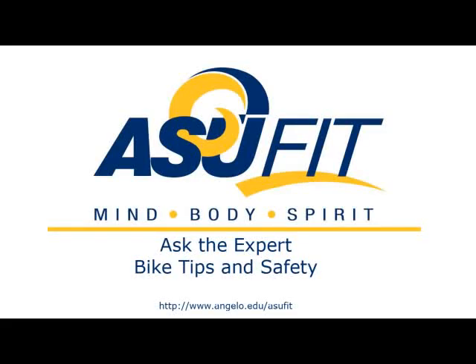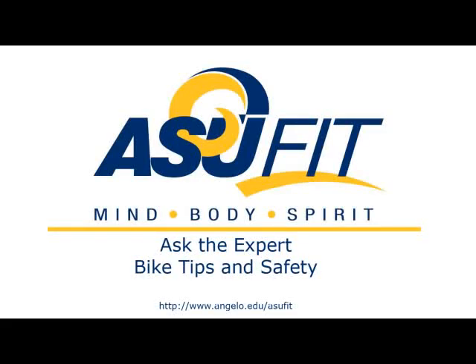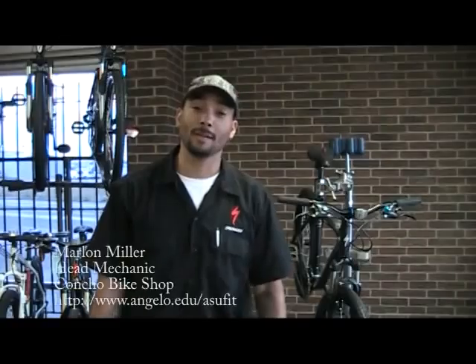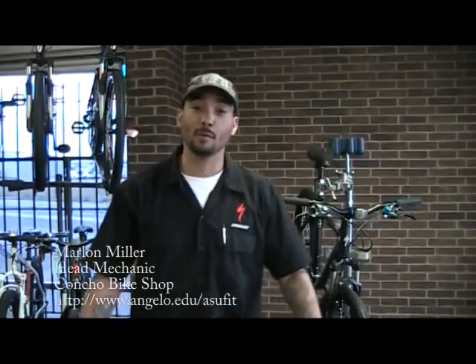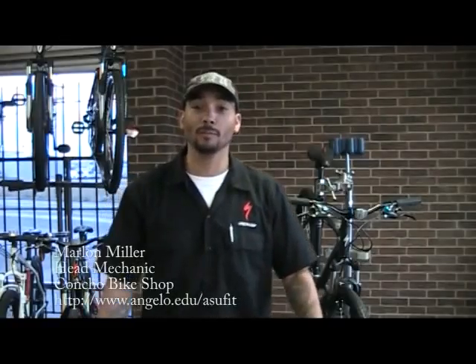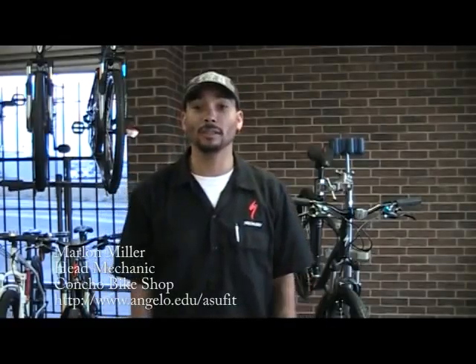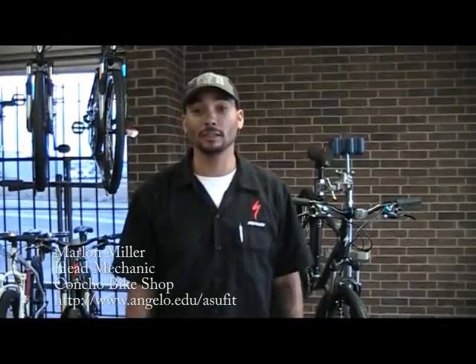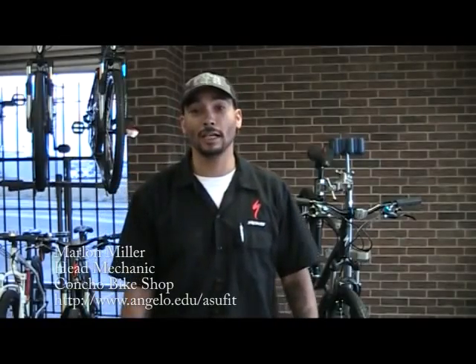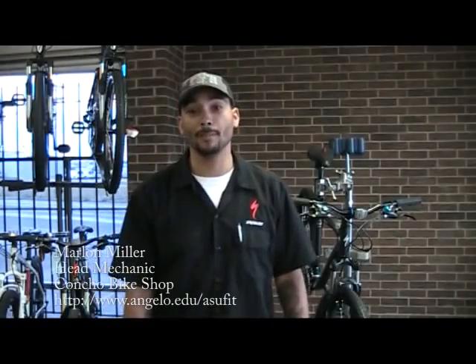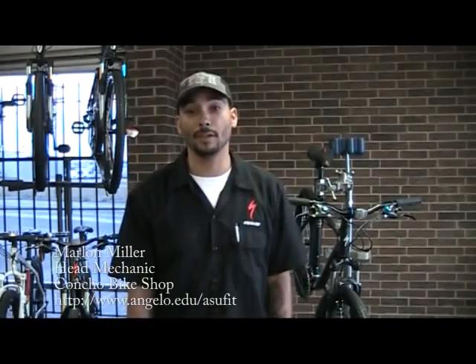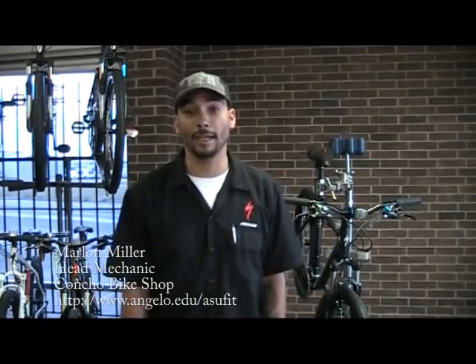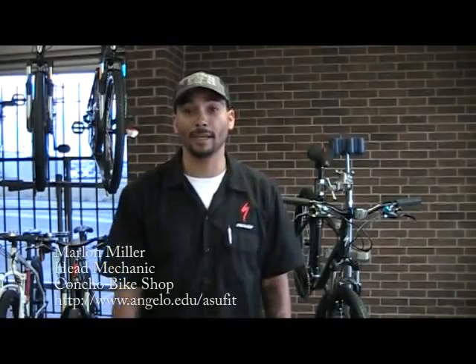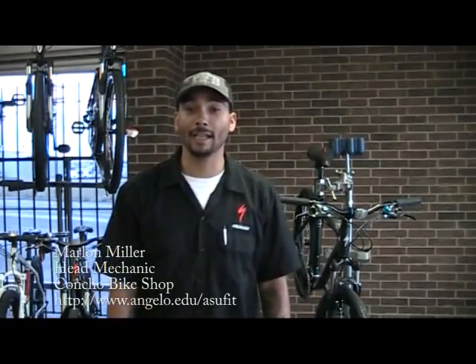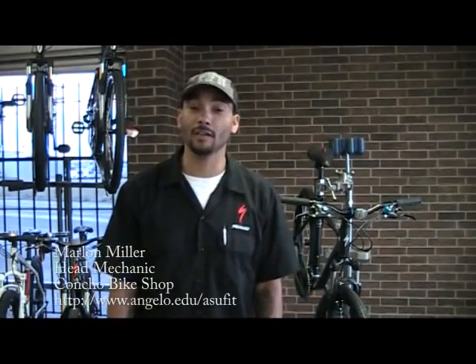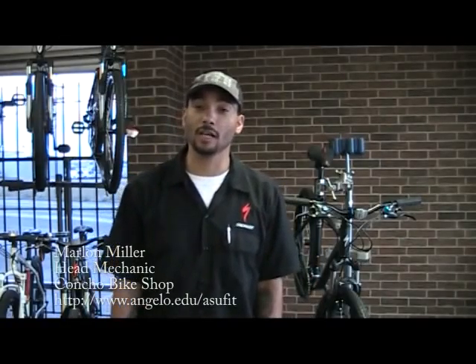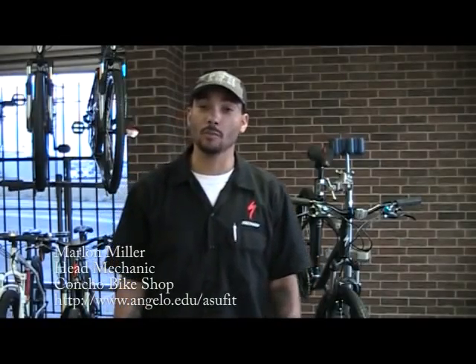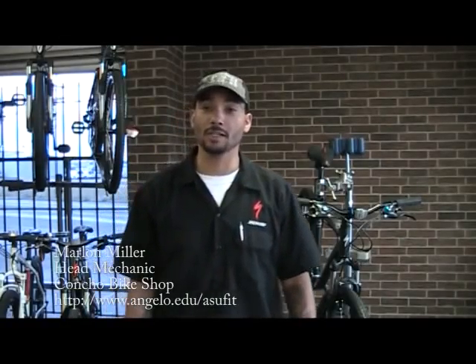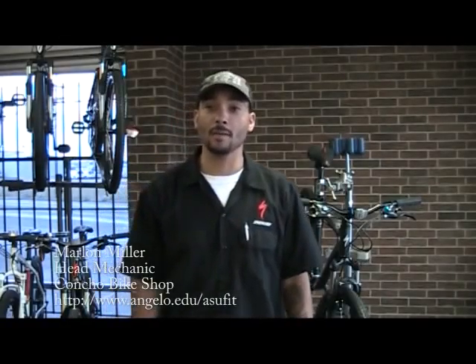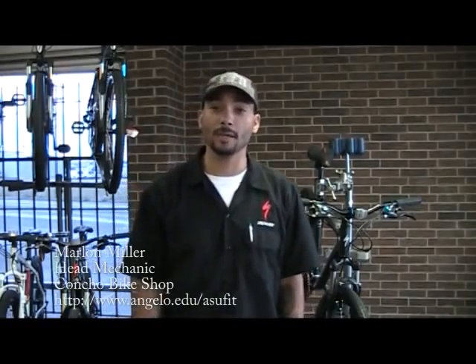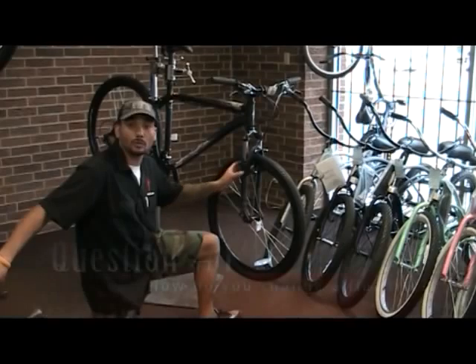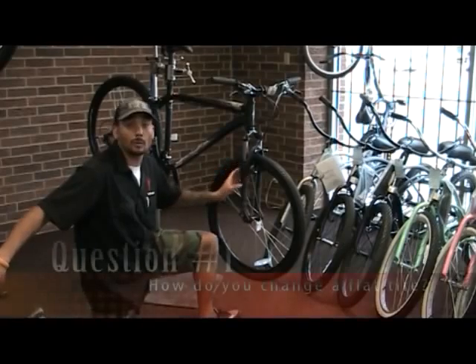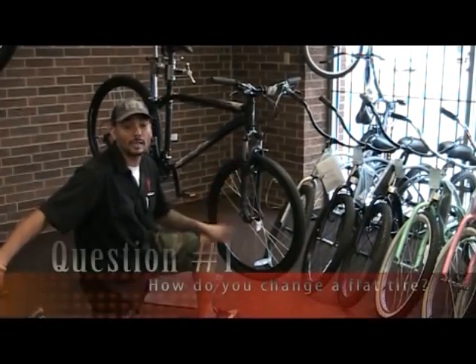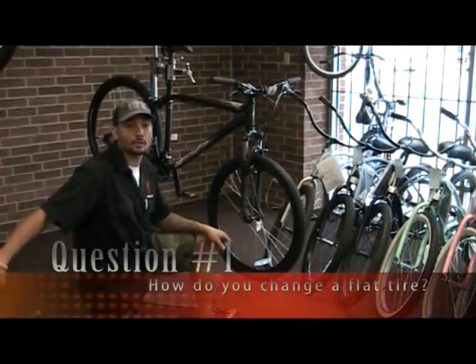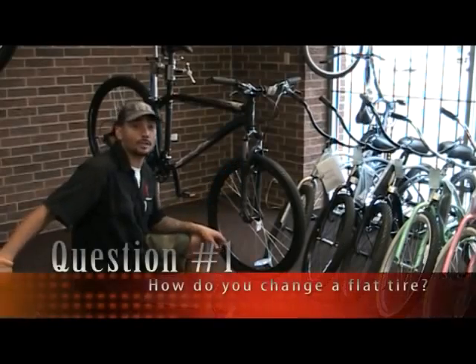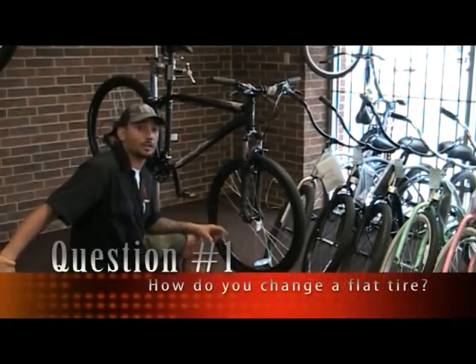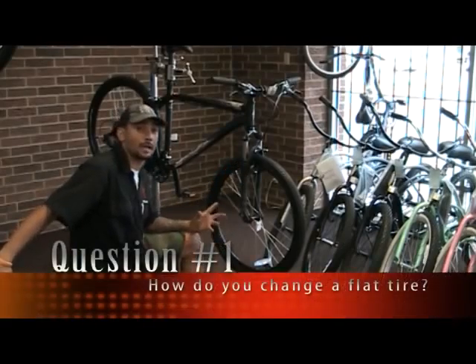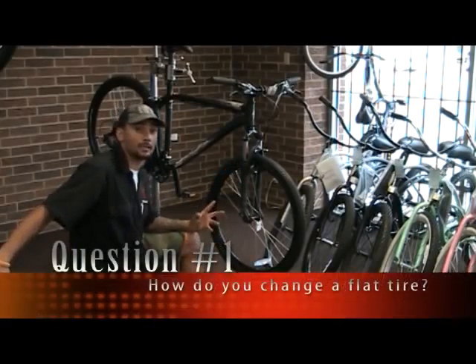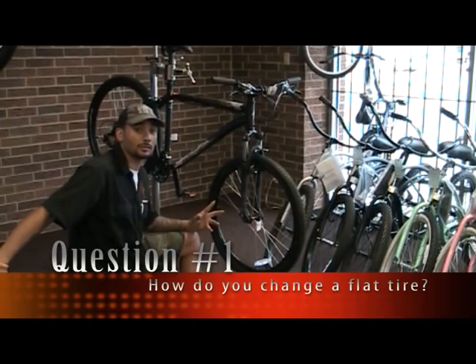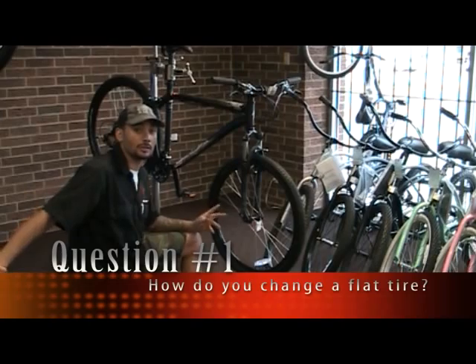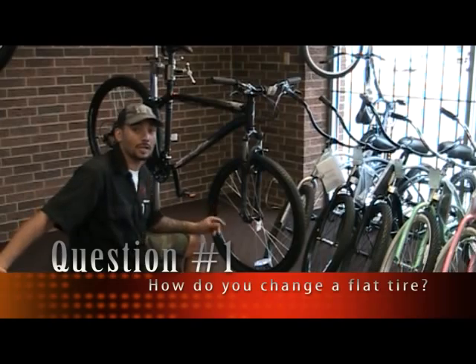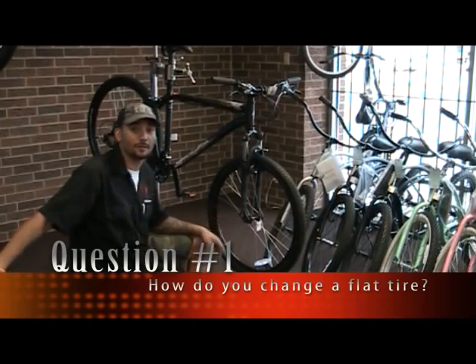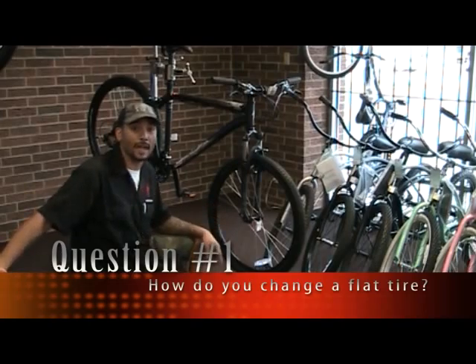My name is Marlon Miller. I'm the head mechanic here at Contra Bike Shop. What we're about to do is show how to change a flat.